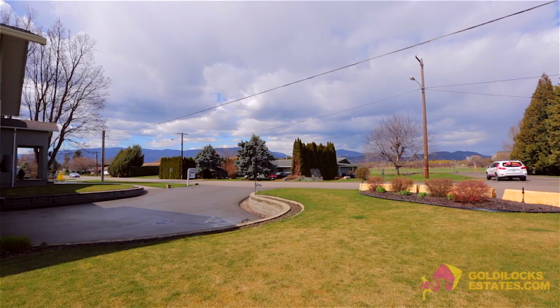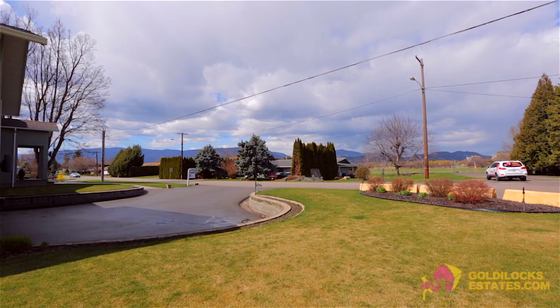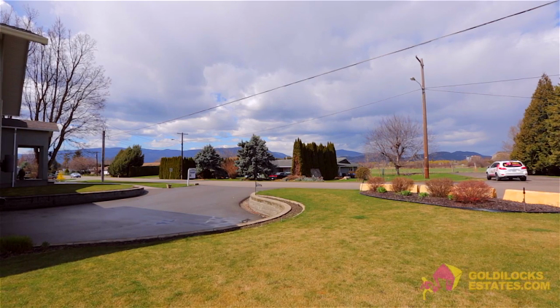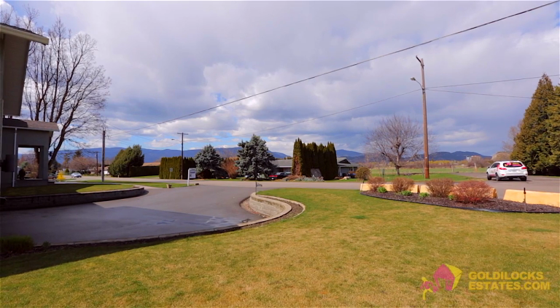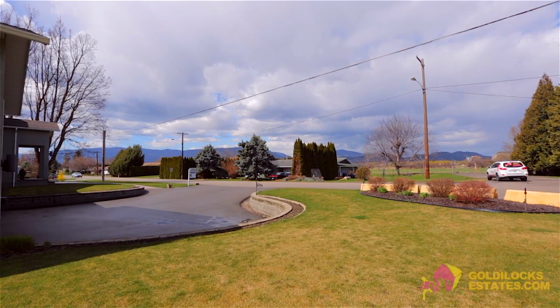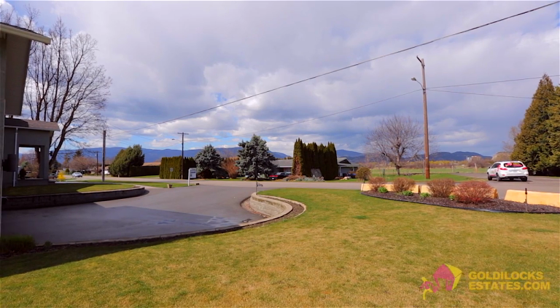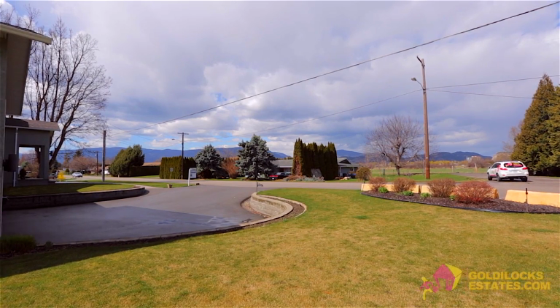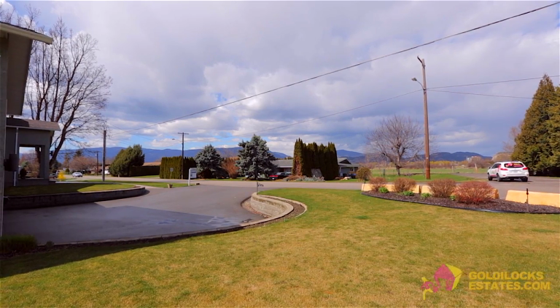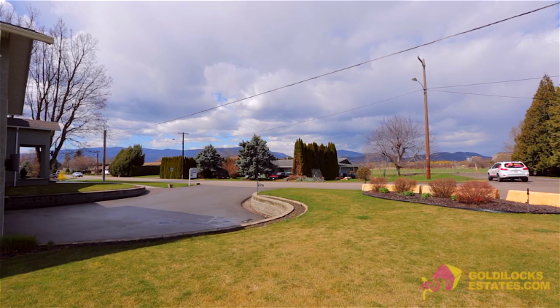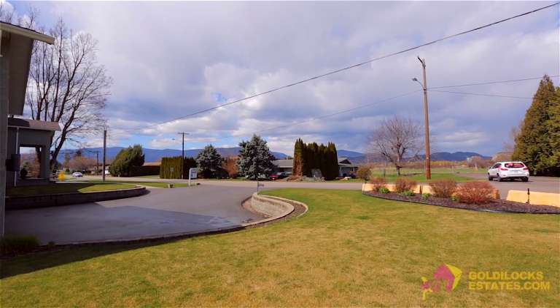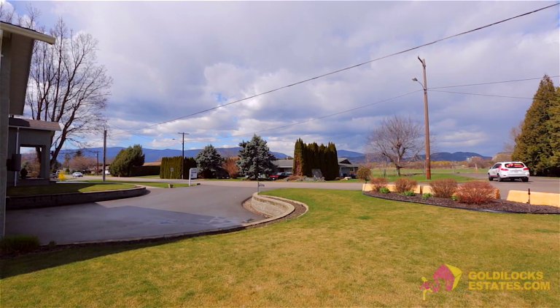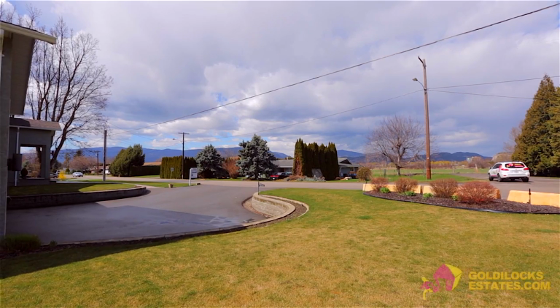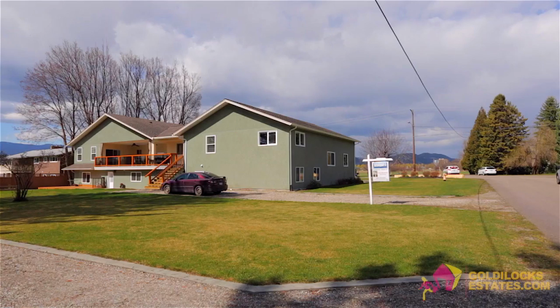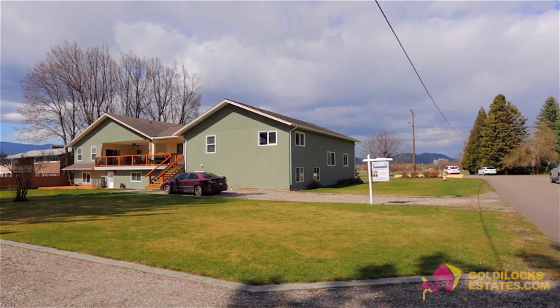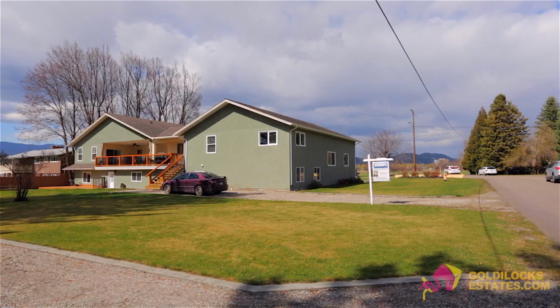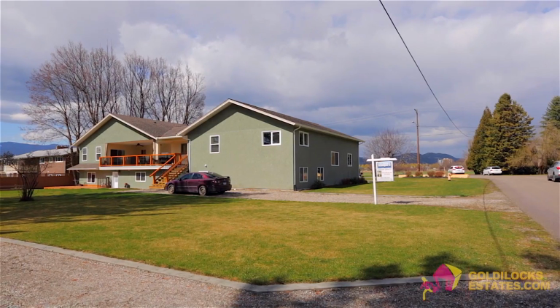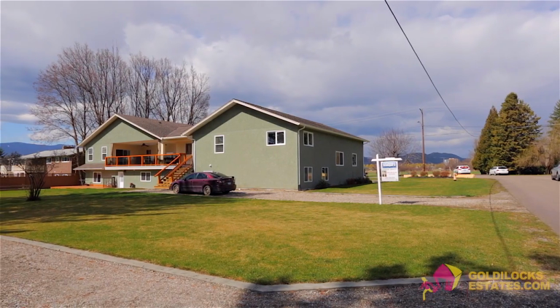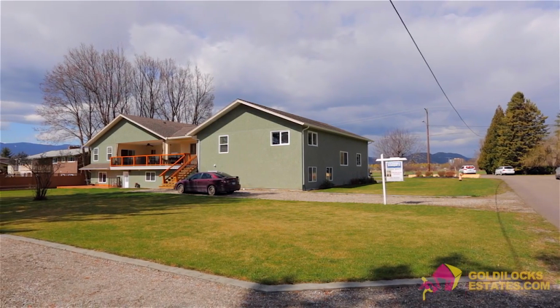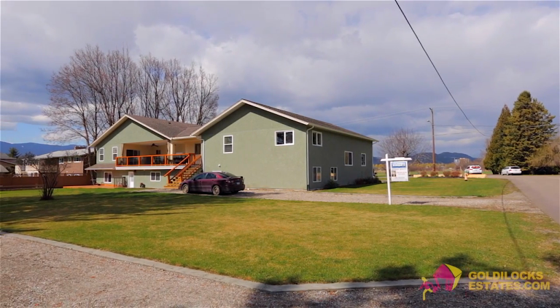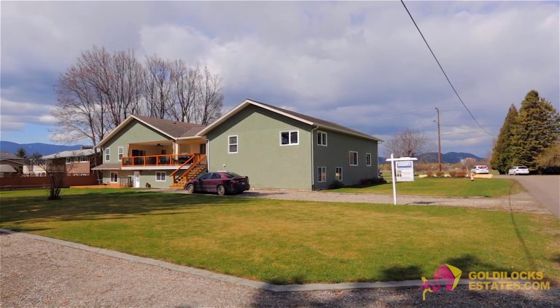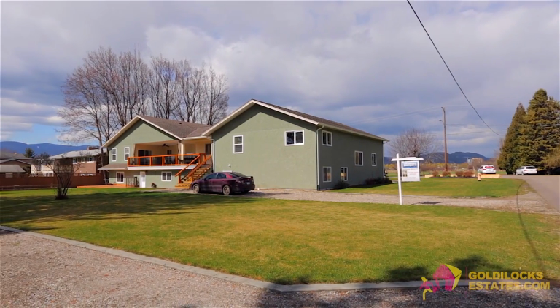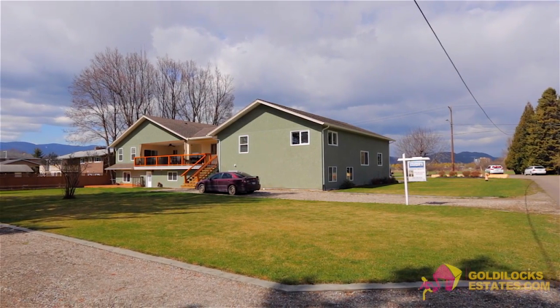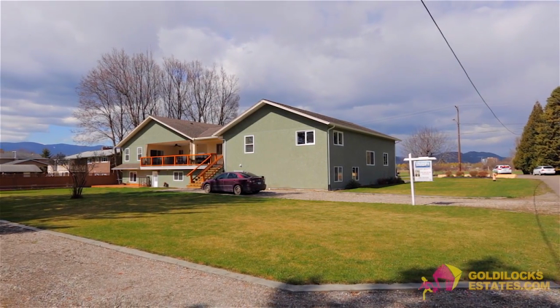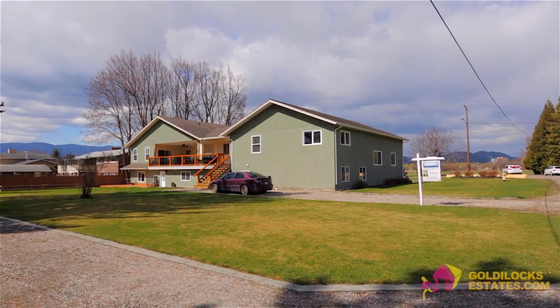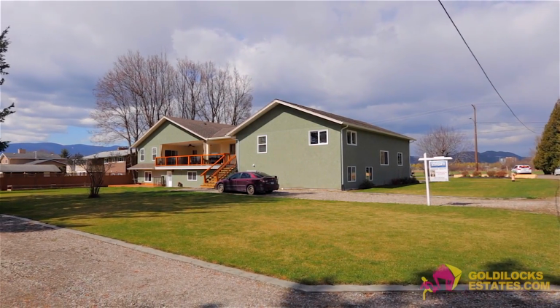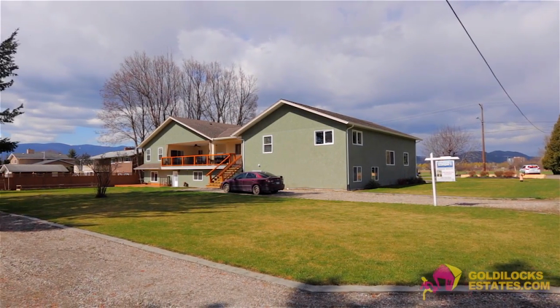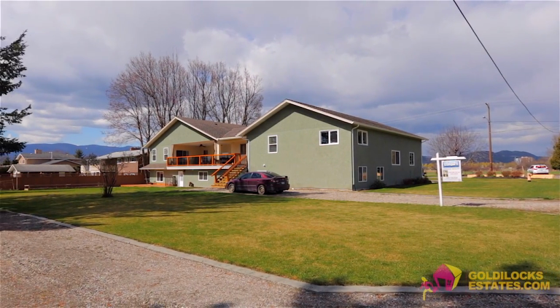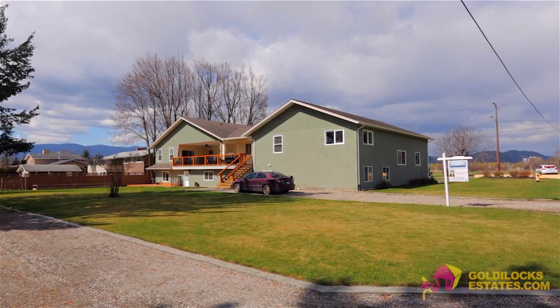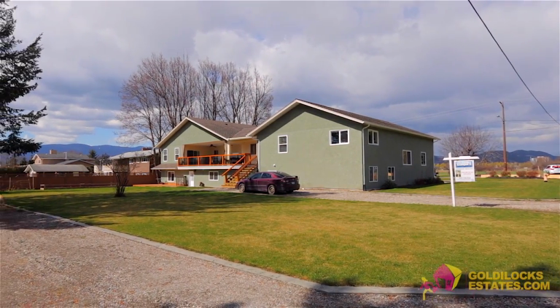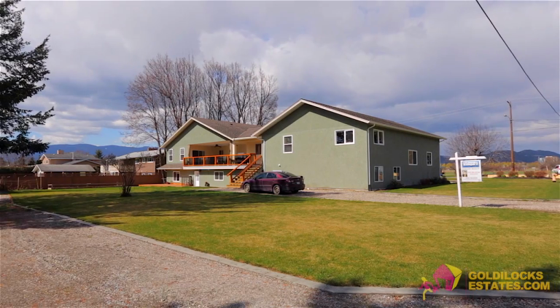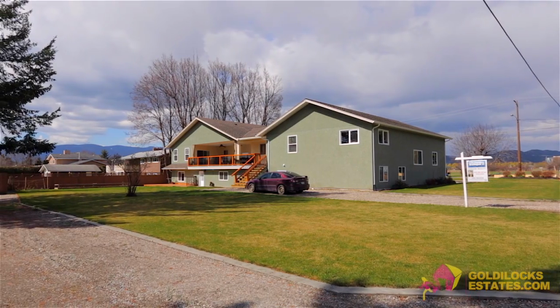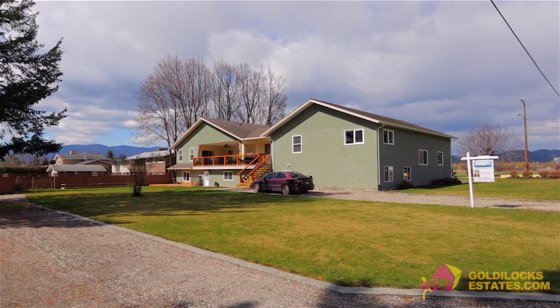The home is situated on a 0.4-acre fully landscaped corner lot with ample parking available at the front and back of the home.